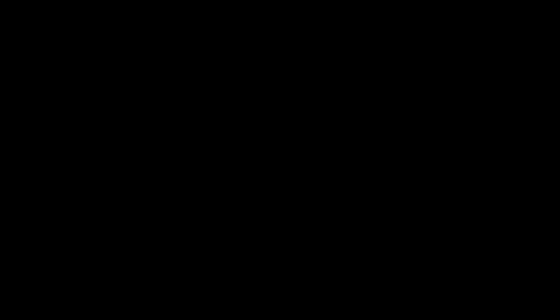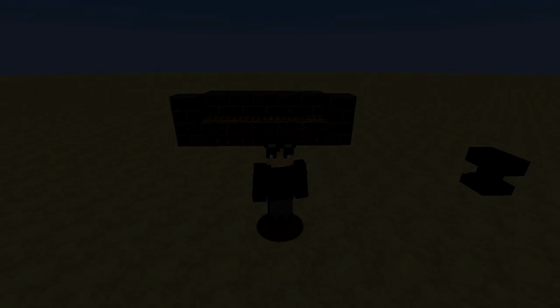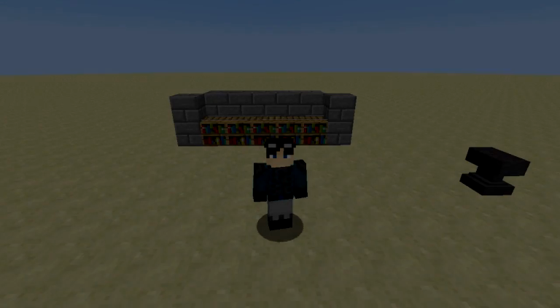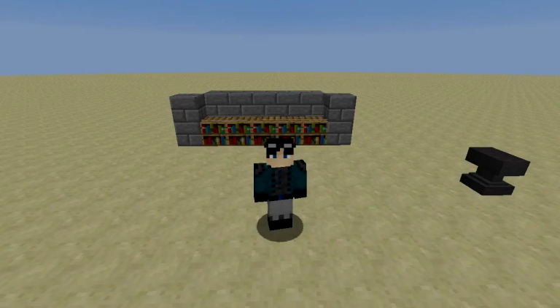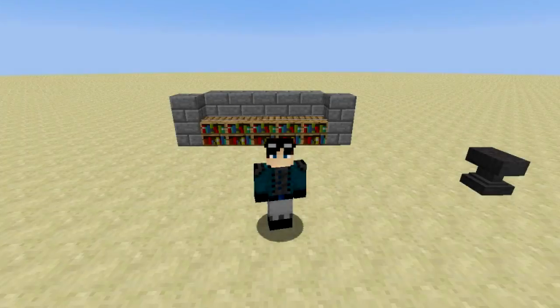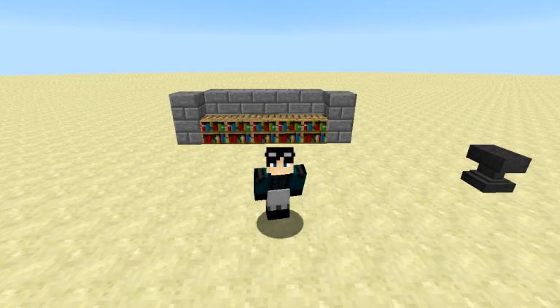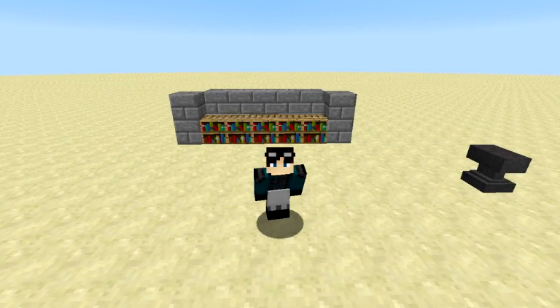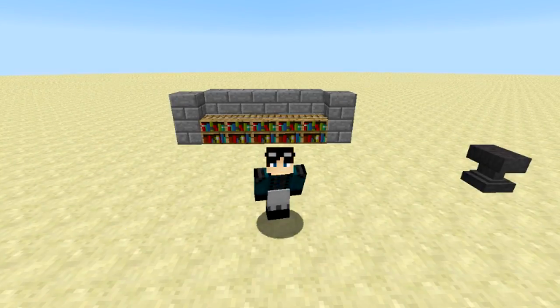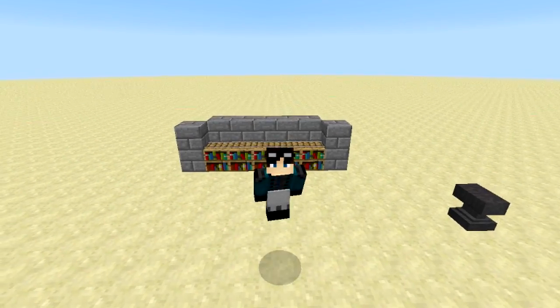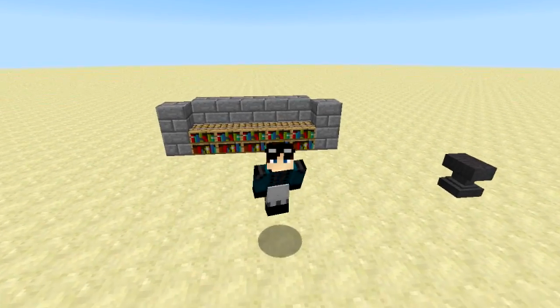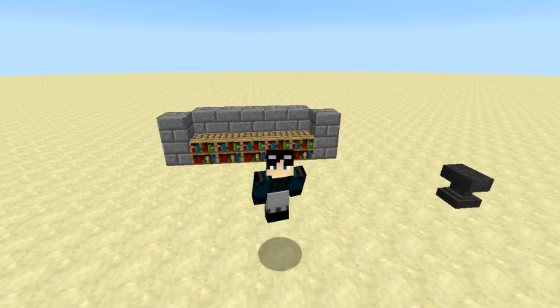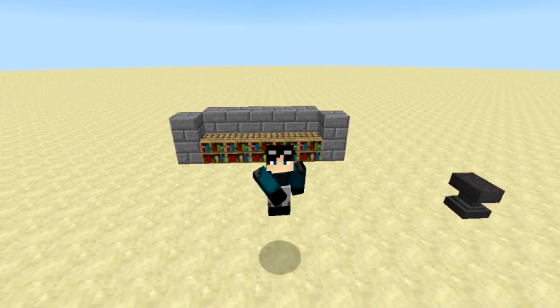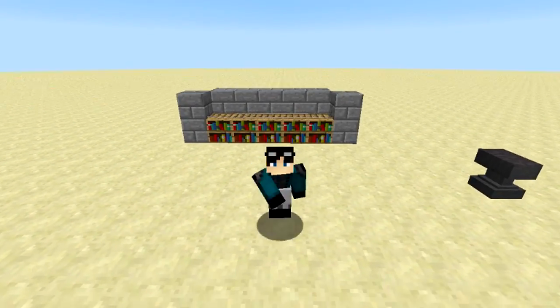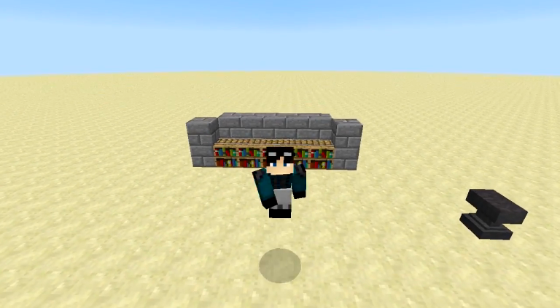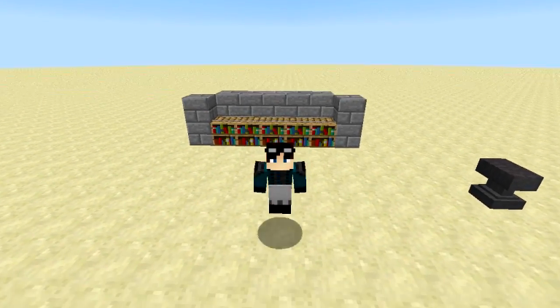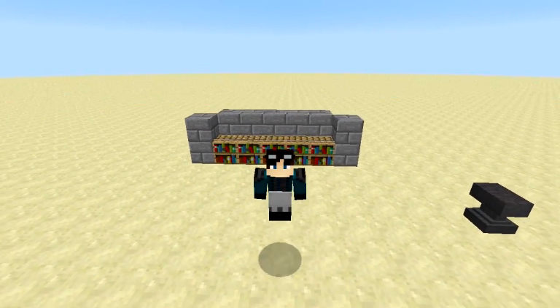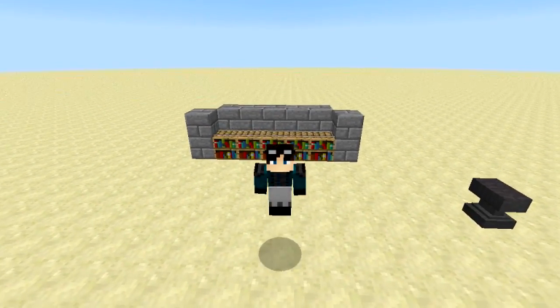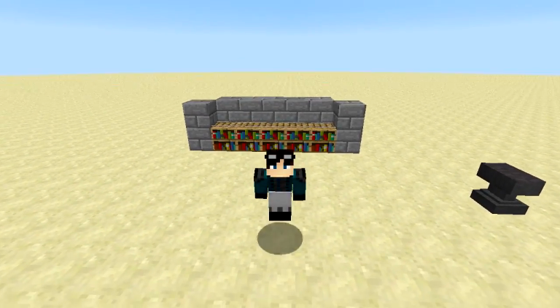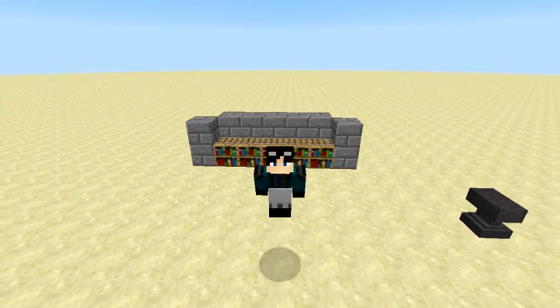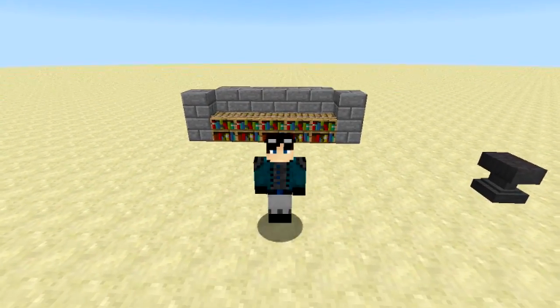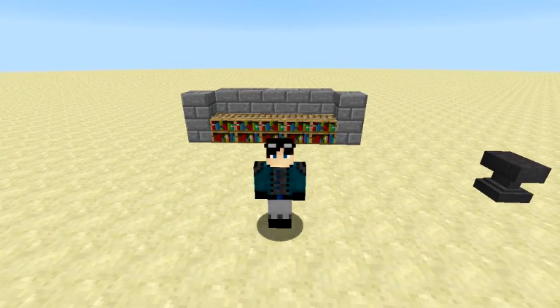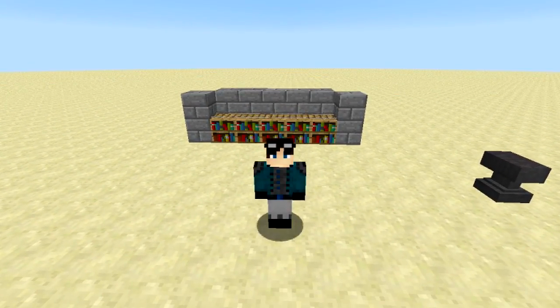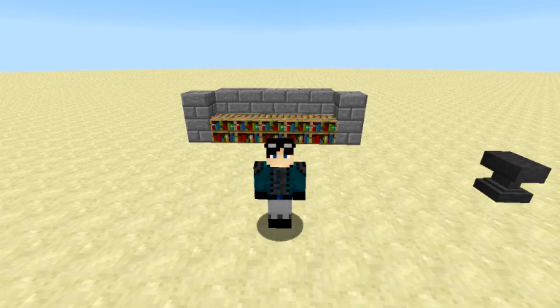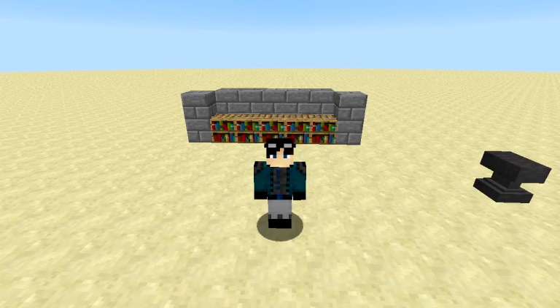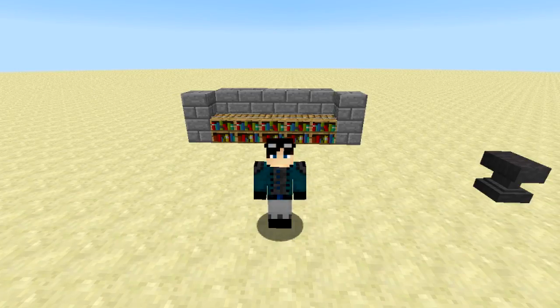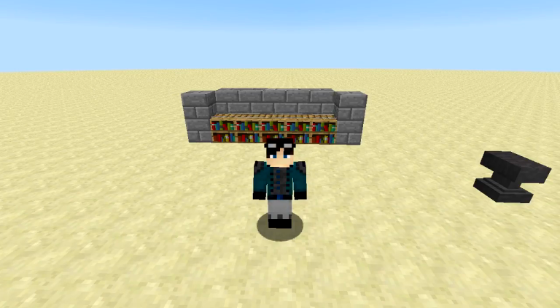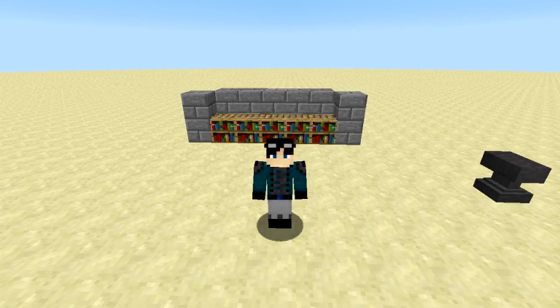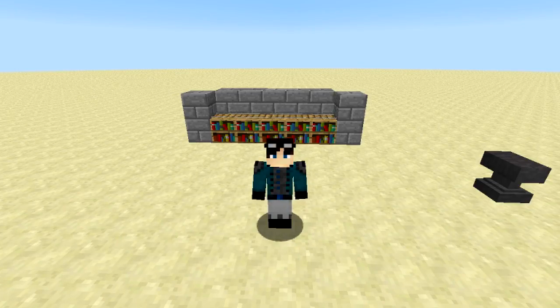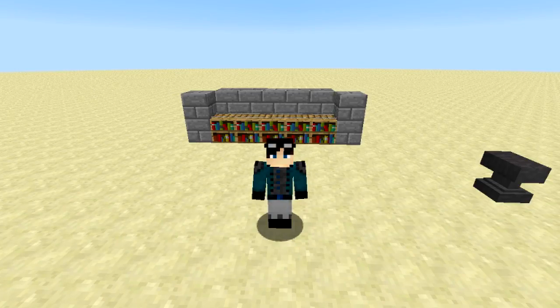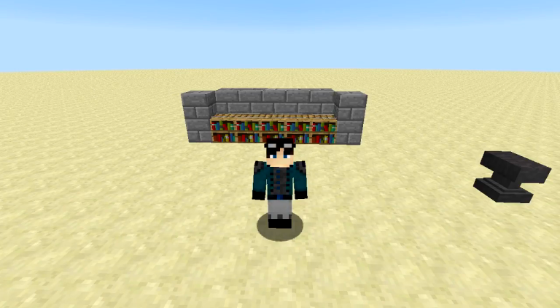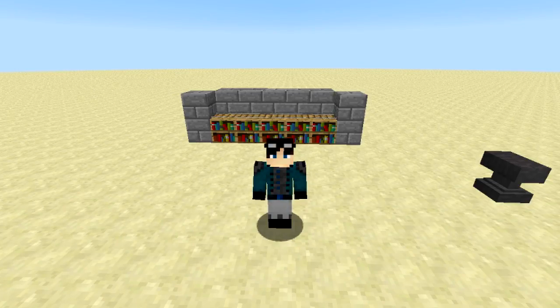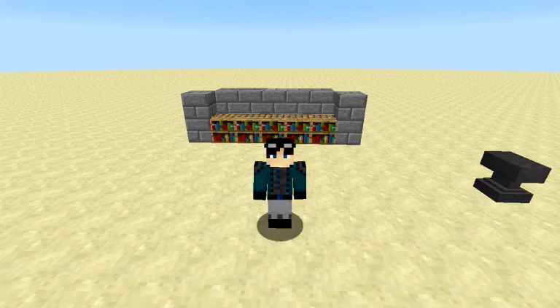Hello everyone, my name is Ethan and welcome to a Minecraft tutorial. Today I'm going to teach you guys how to make large functioning bookshelves in vanilla Minecraft.